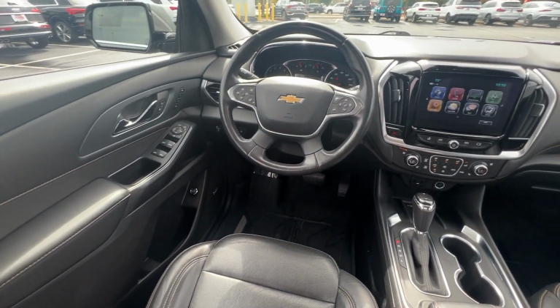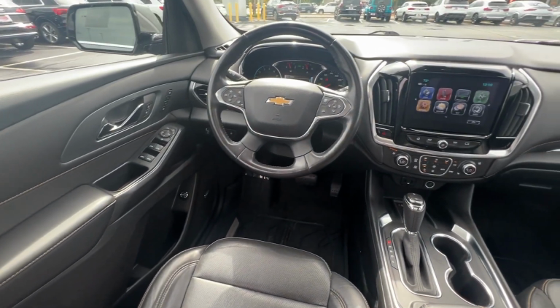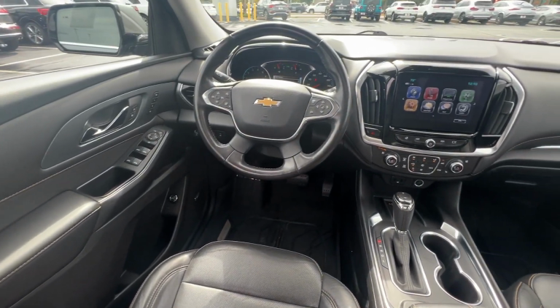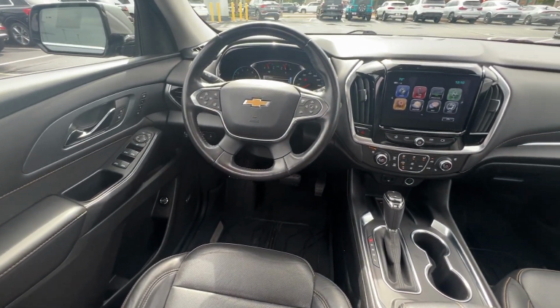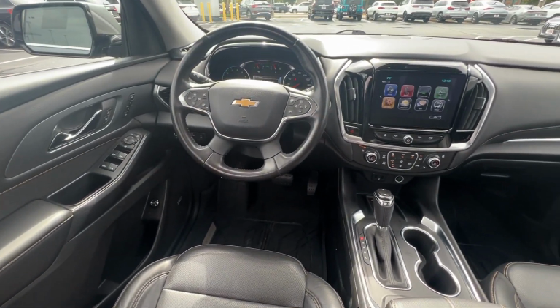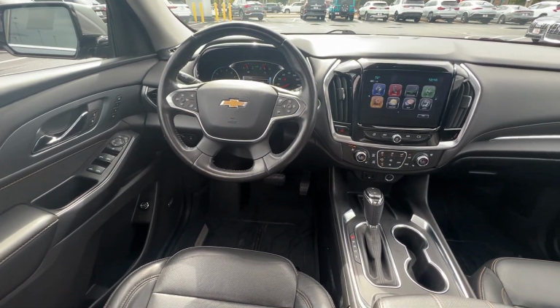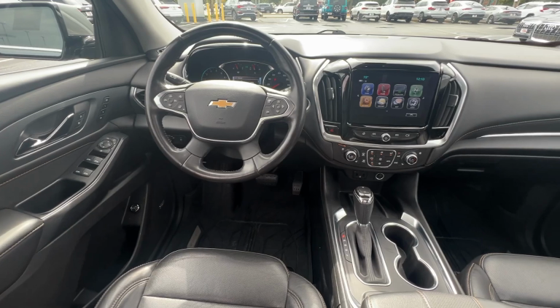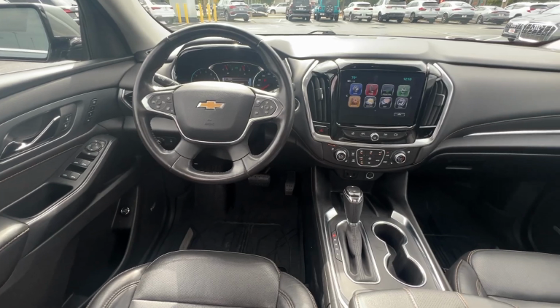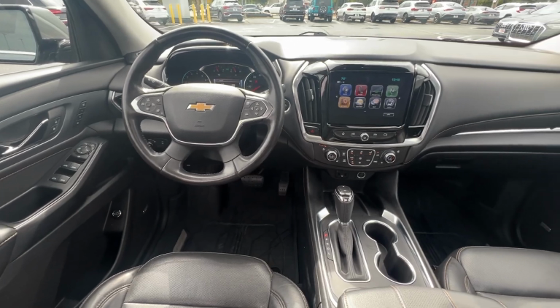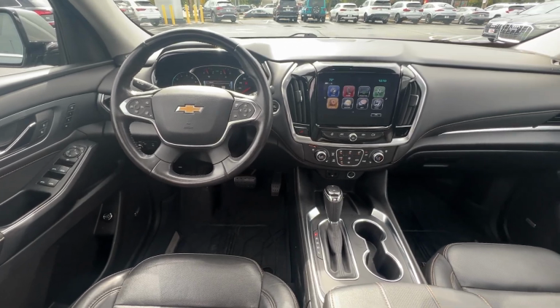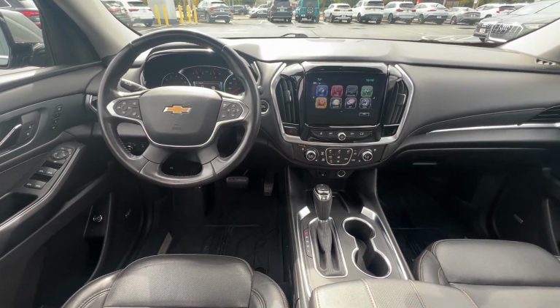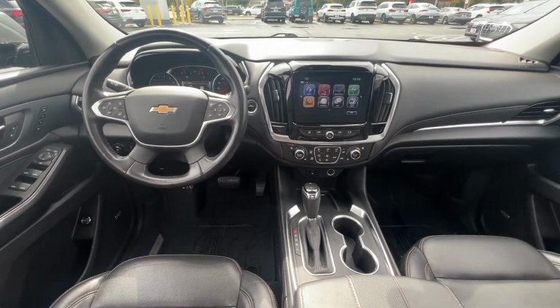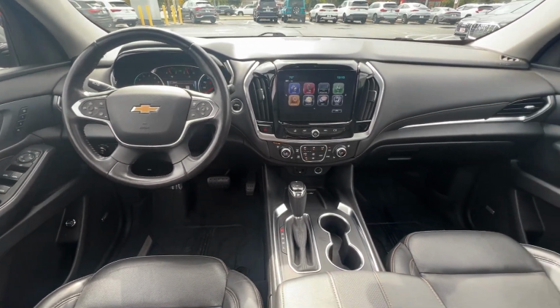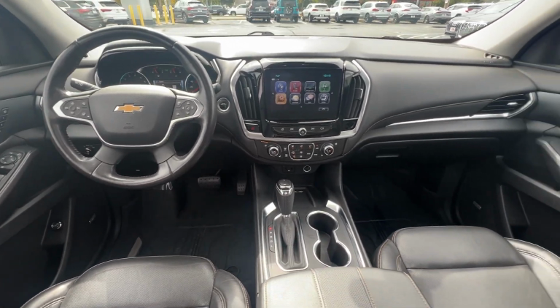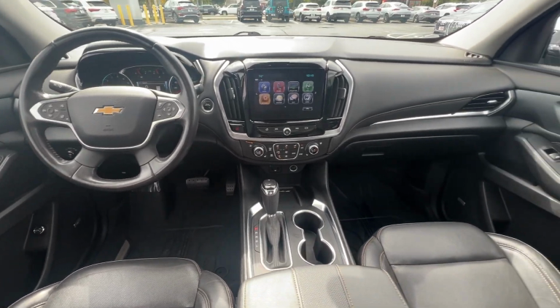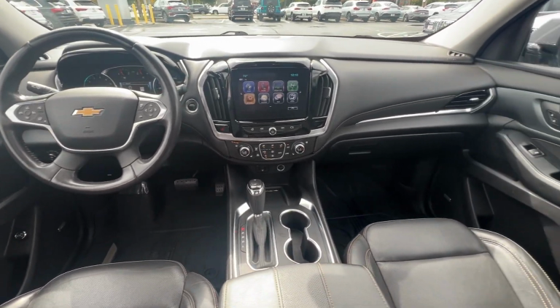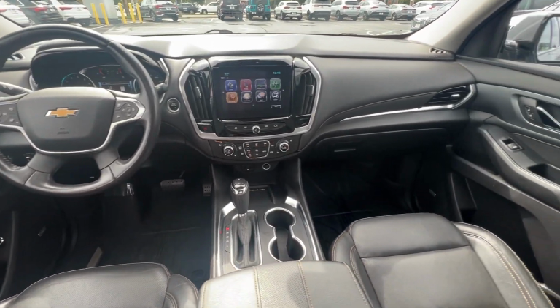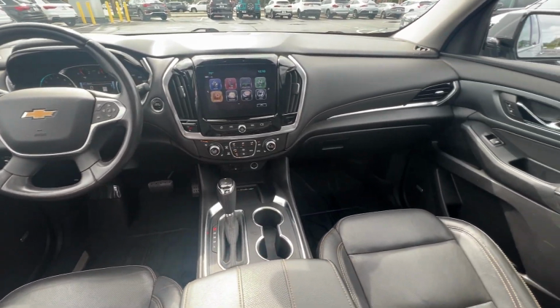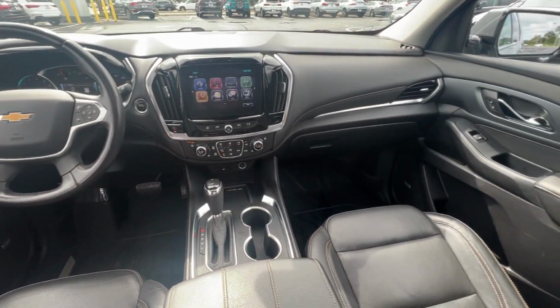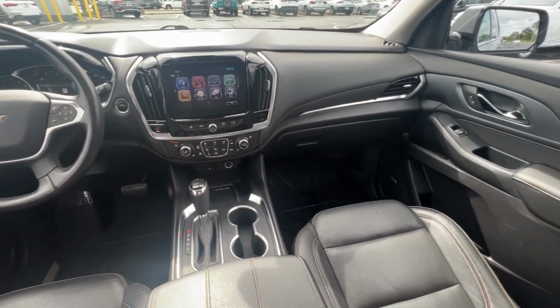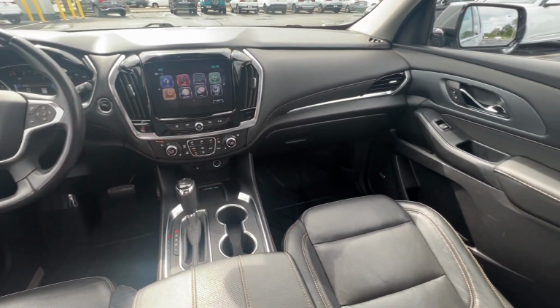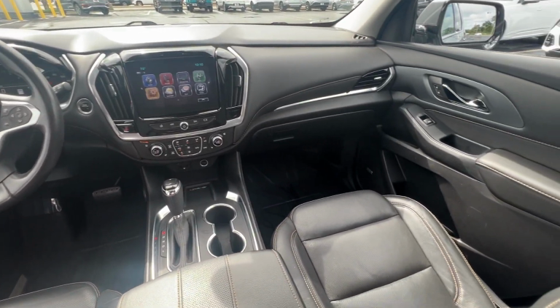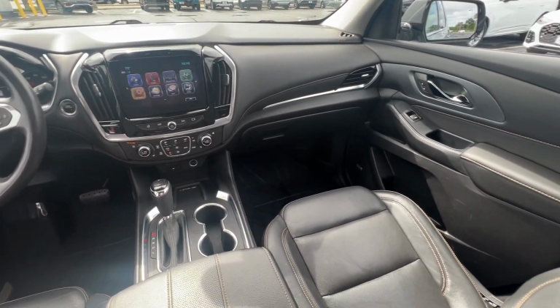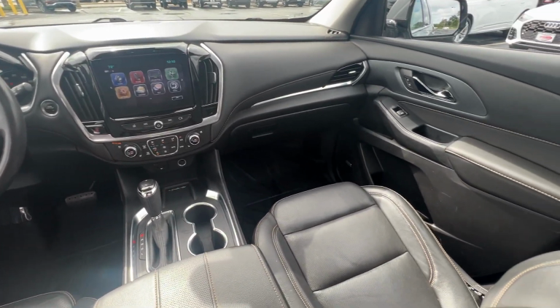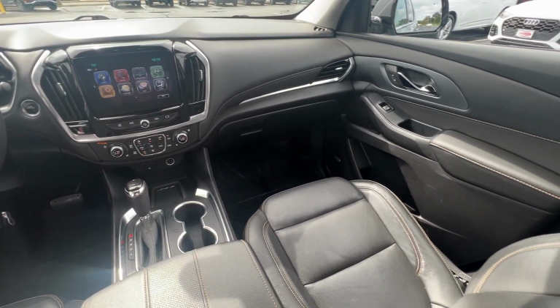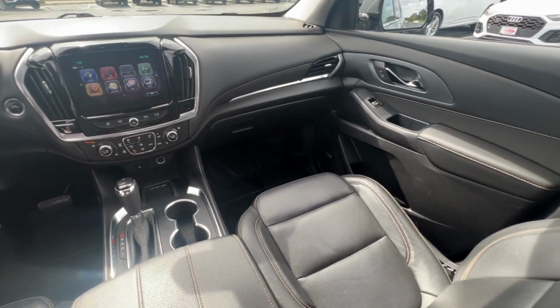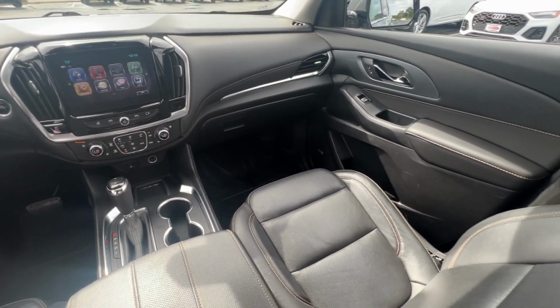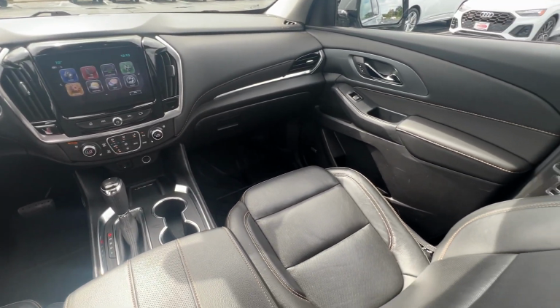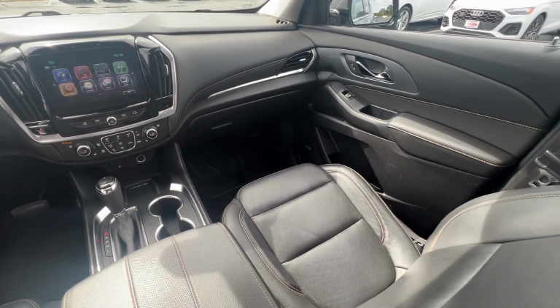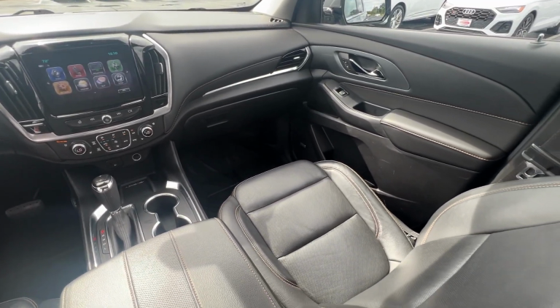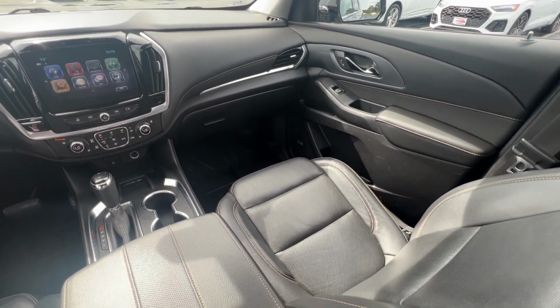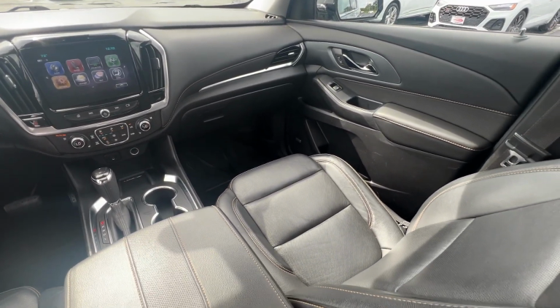Cooled front seats. Maximize comfort, minimize stress — drive the Traverse.